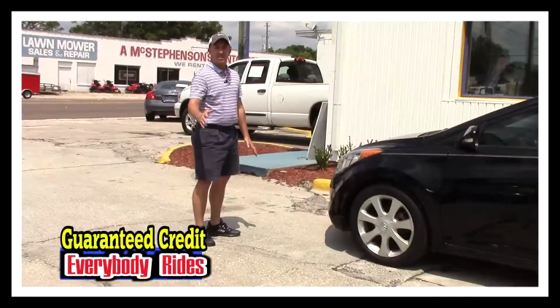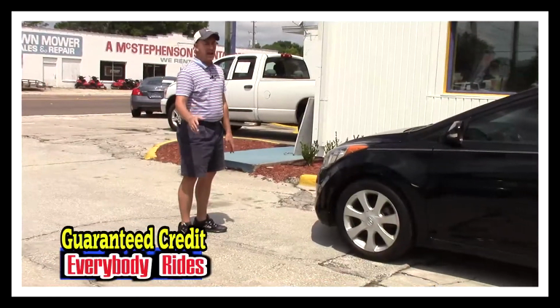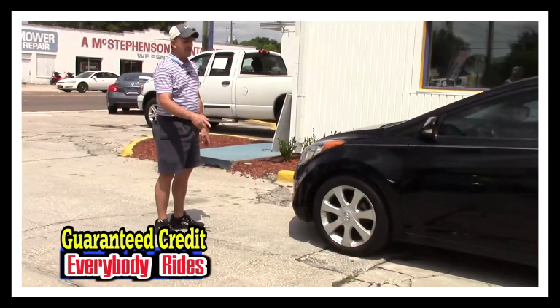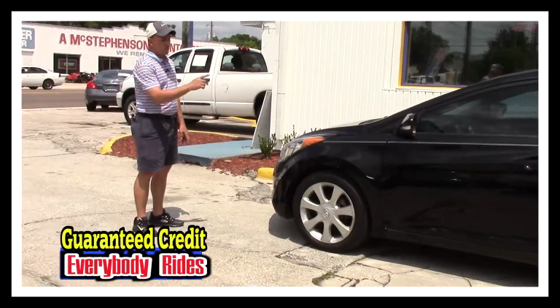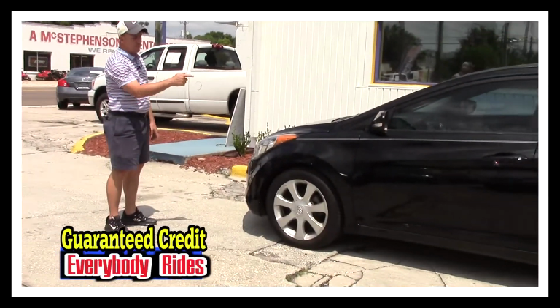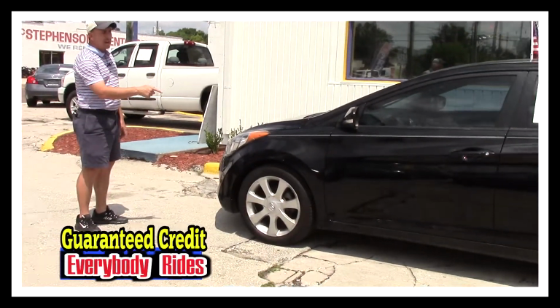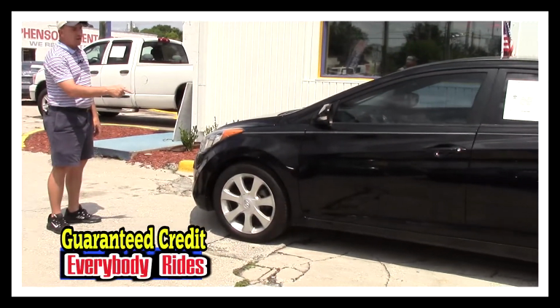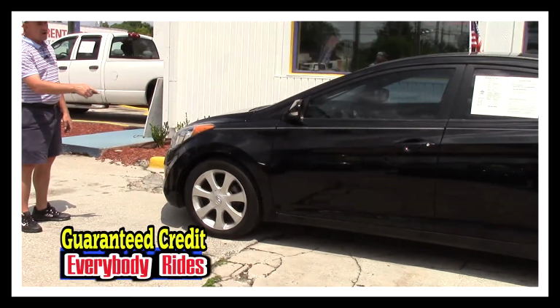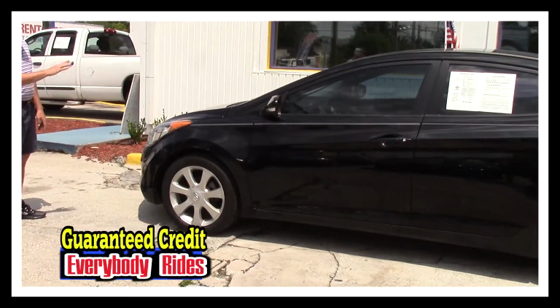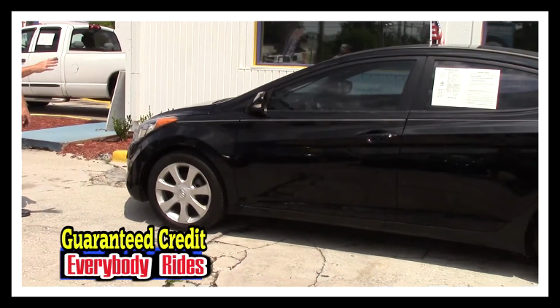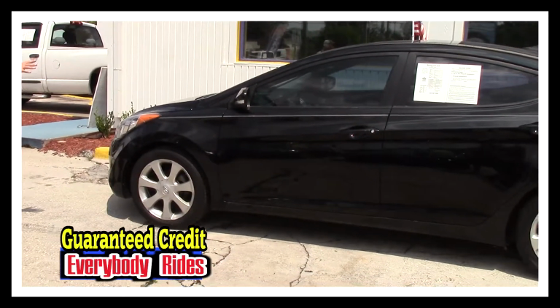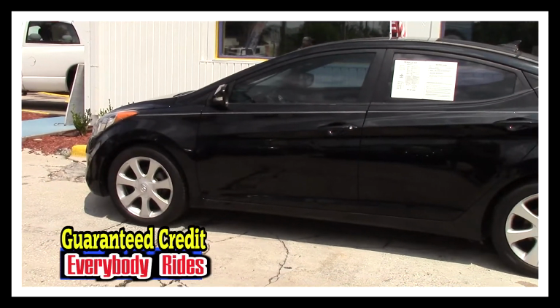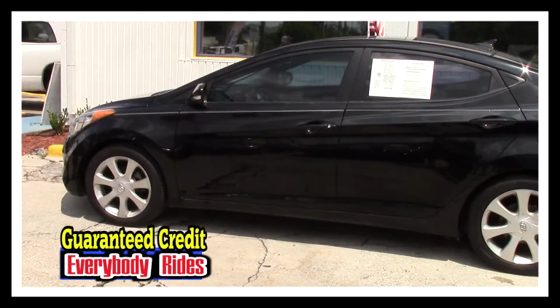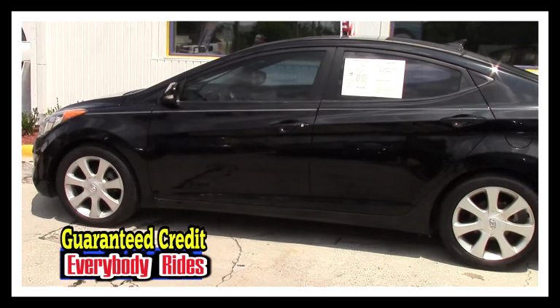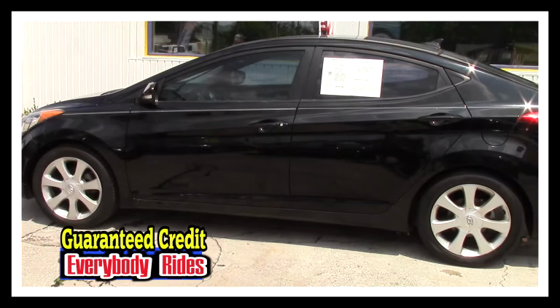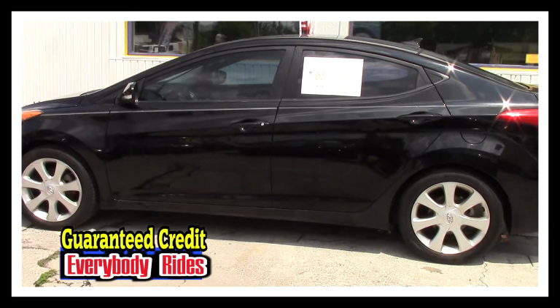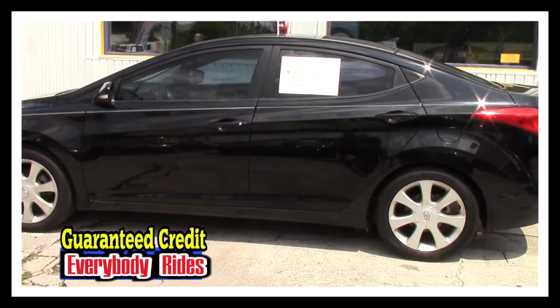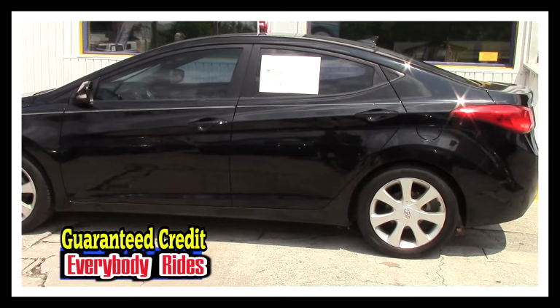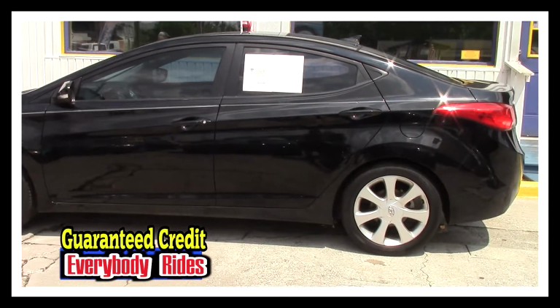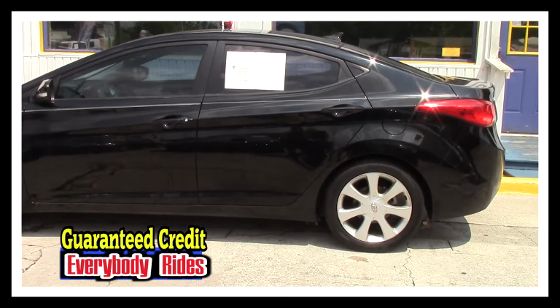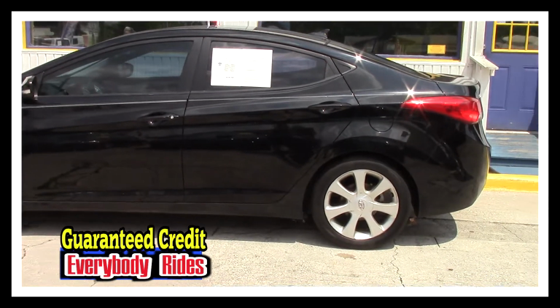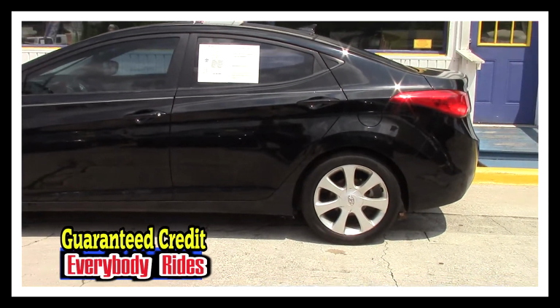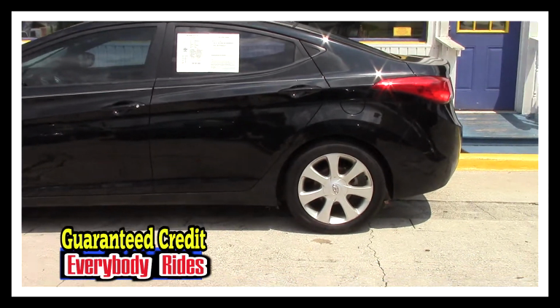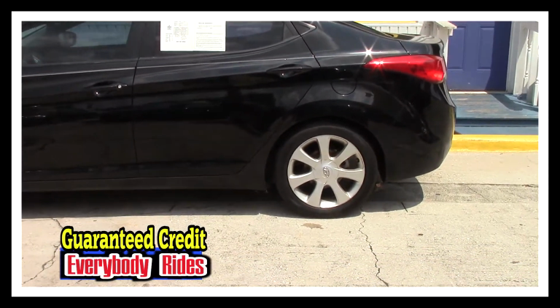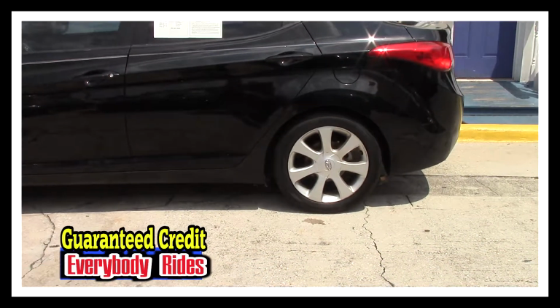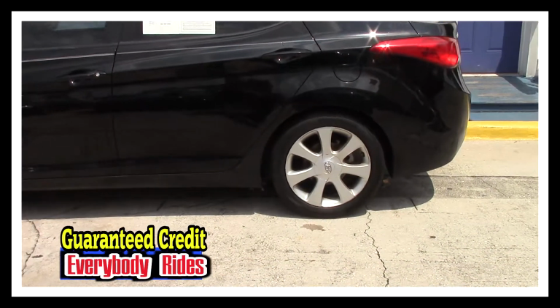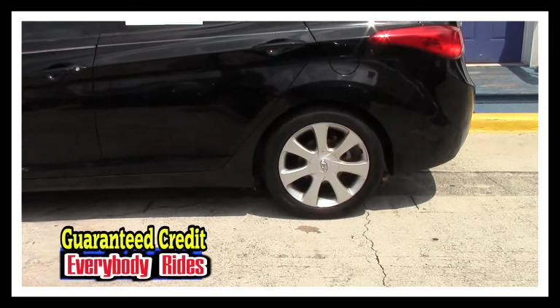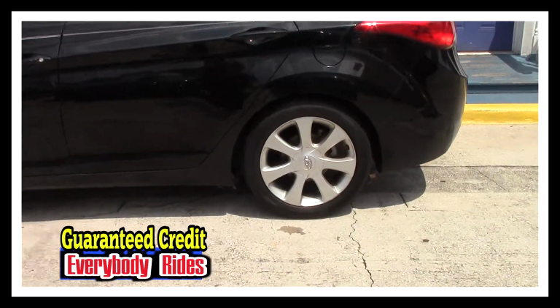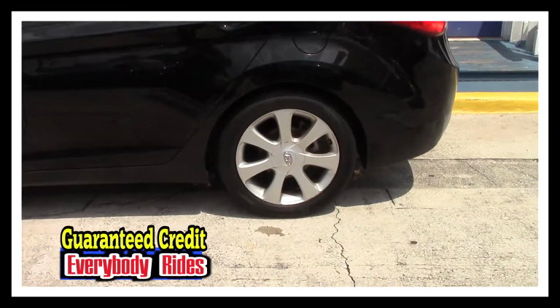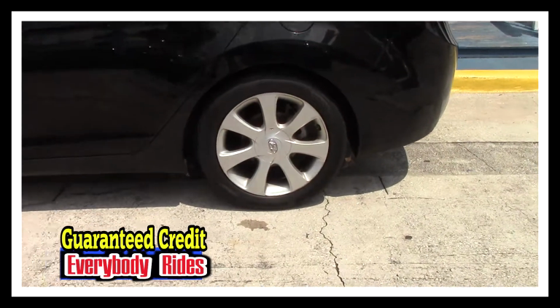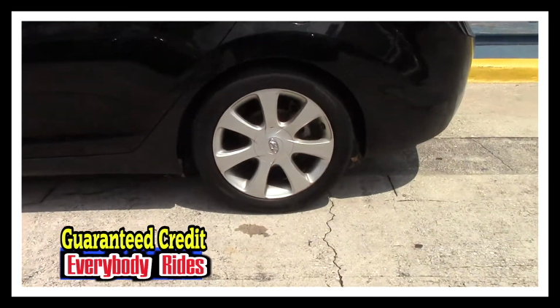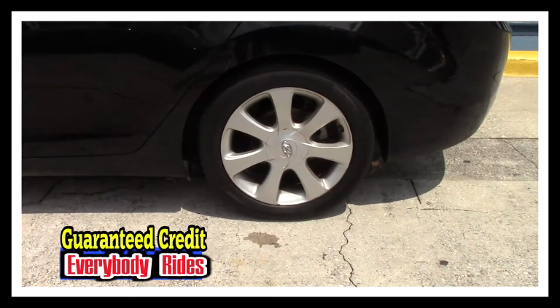The body is the beautiful black color and it's in excellent shape. There's no dents, there's no dinks. It's got alloy wheels with a good set of Continental tires.